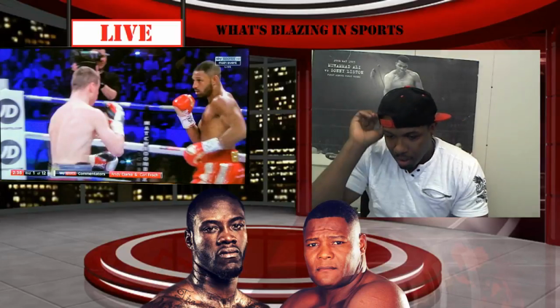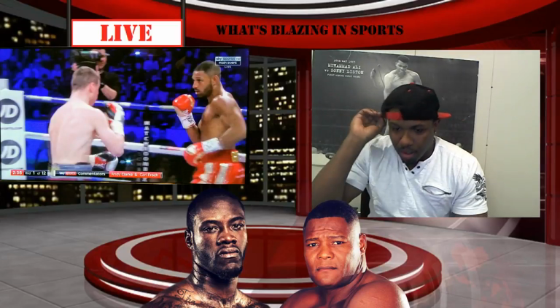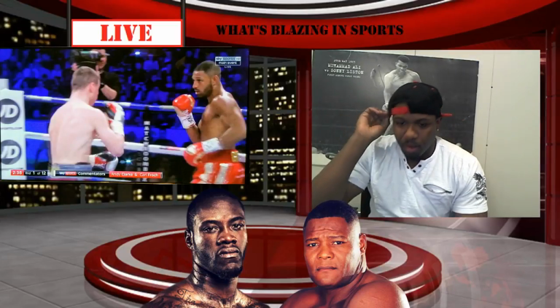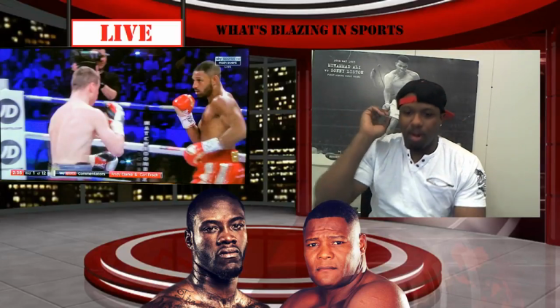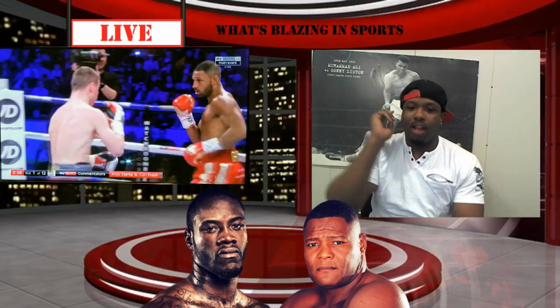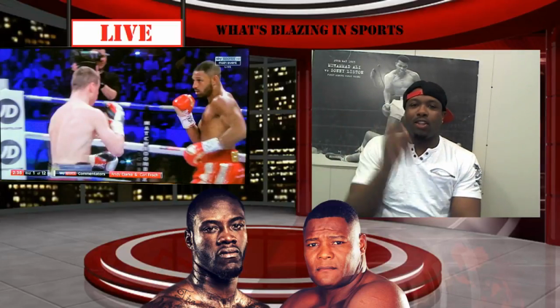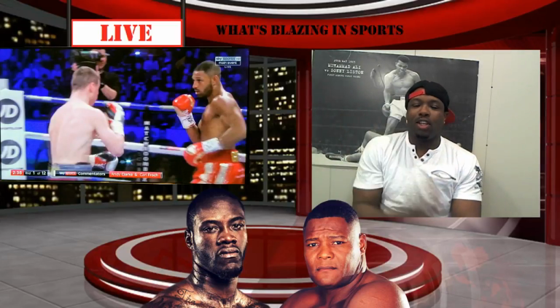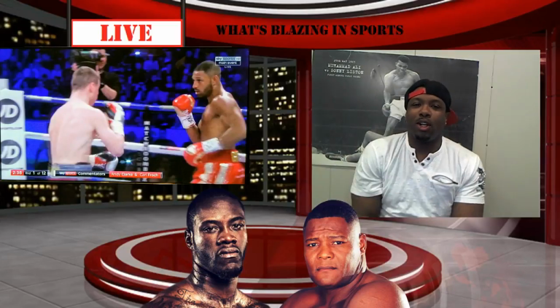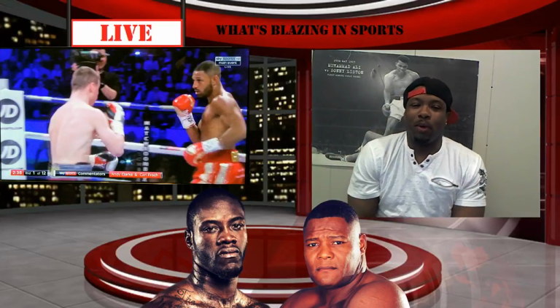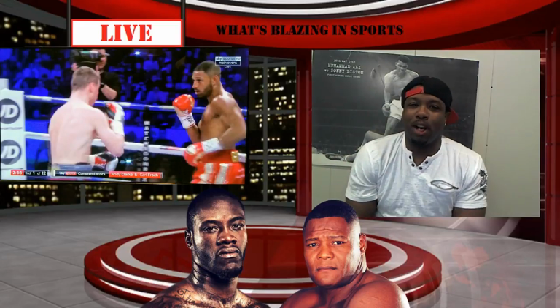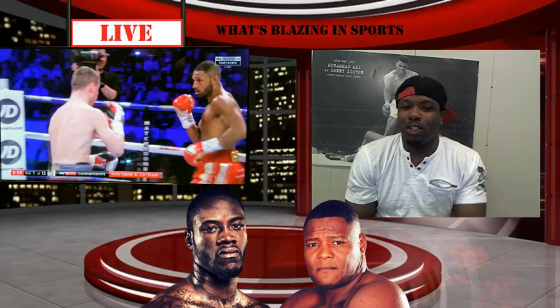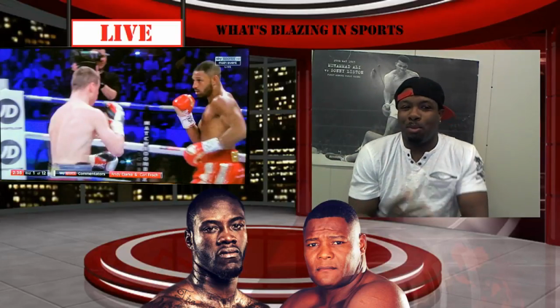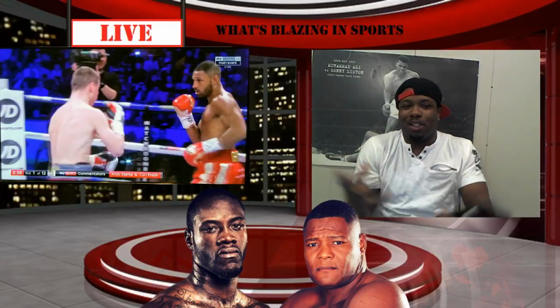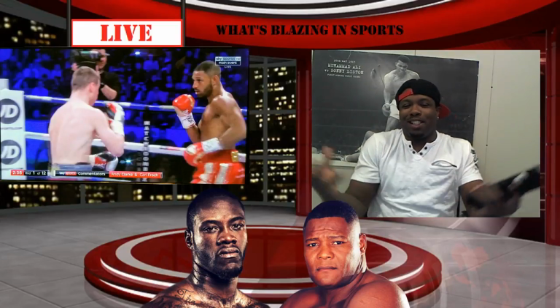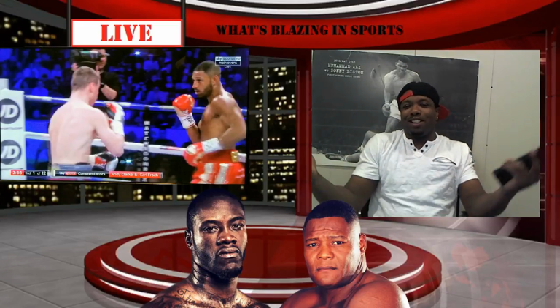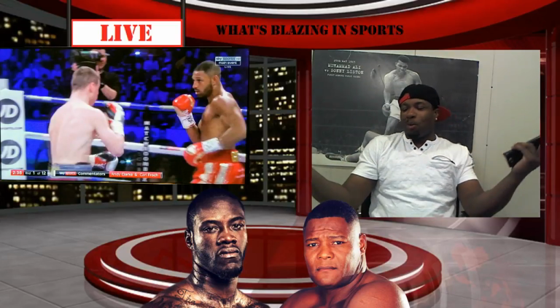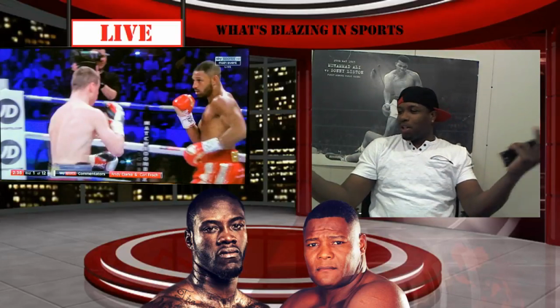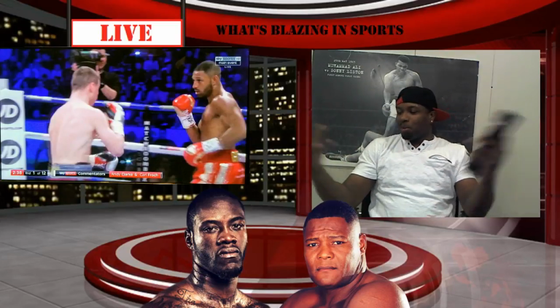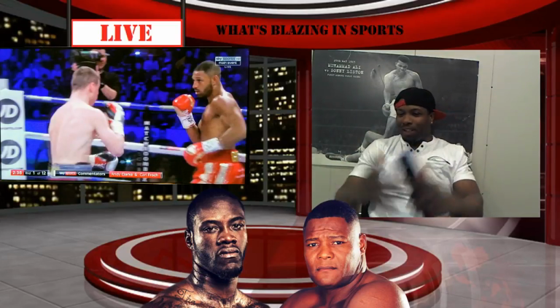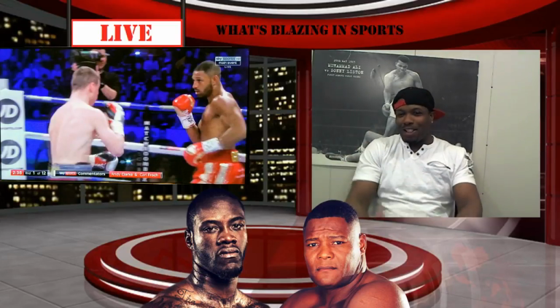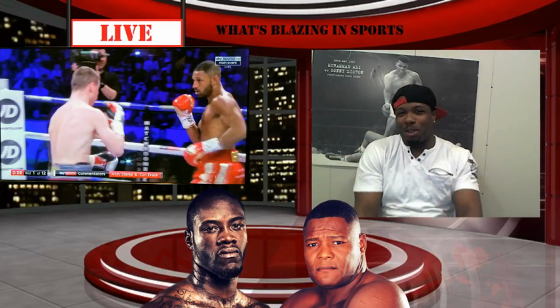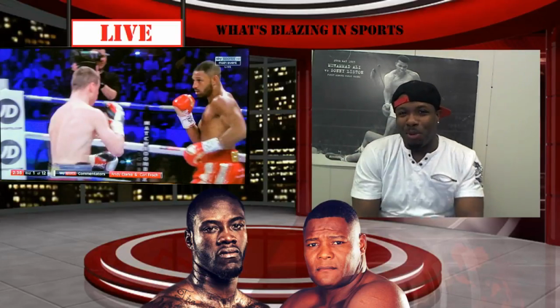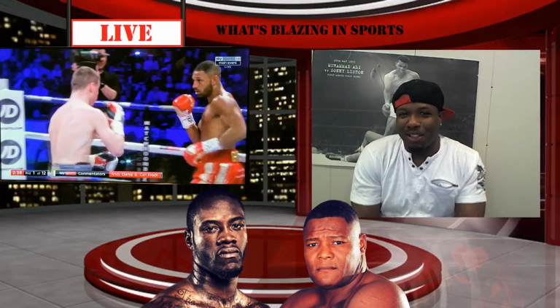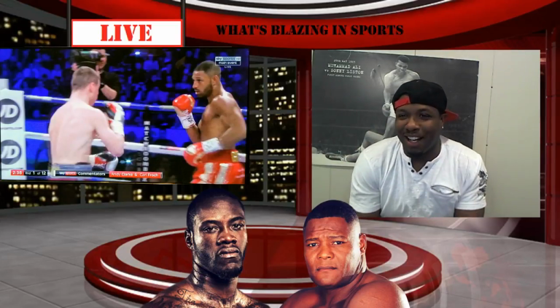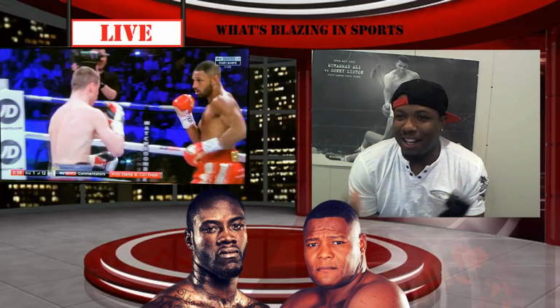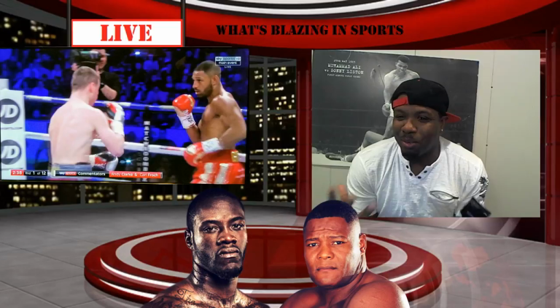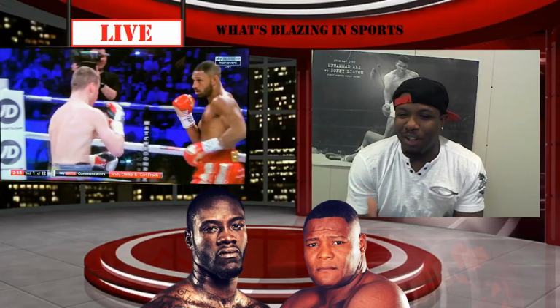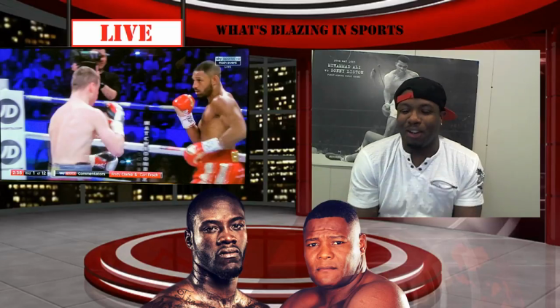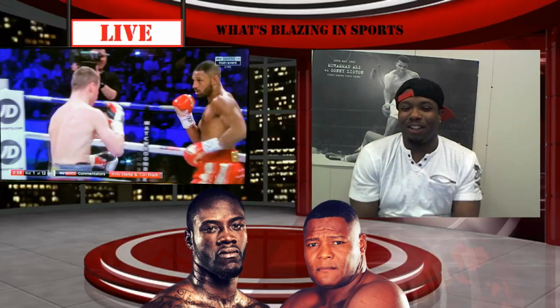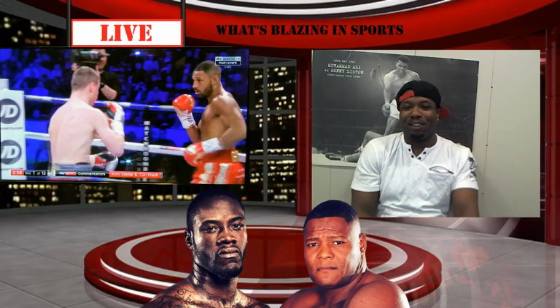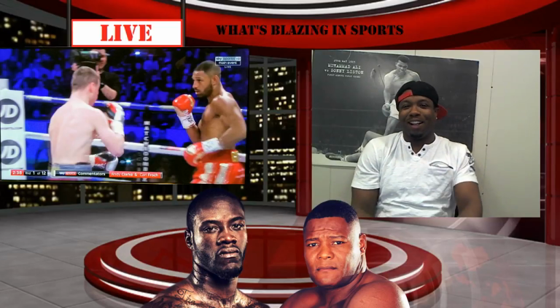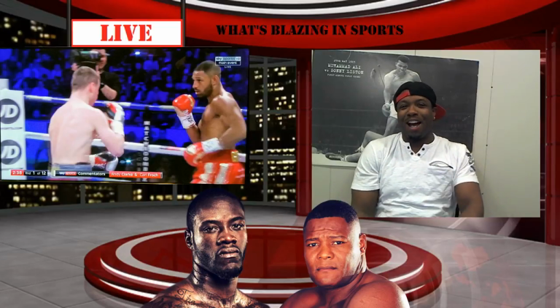All right, yo, what up? This is your boy T-Dub, West Blazing Sports. Guys, we are here live.